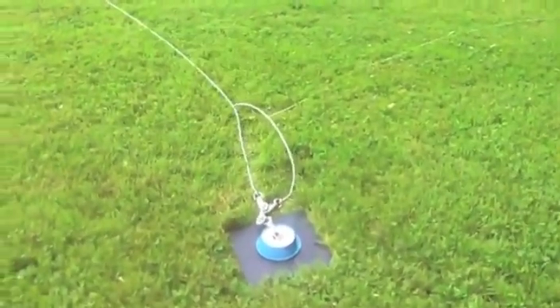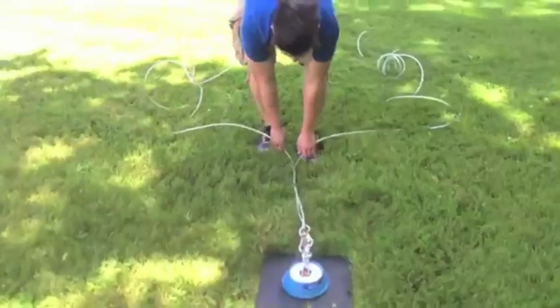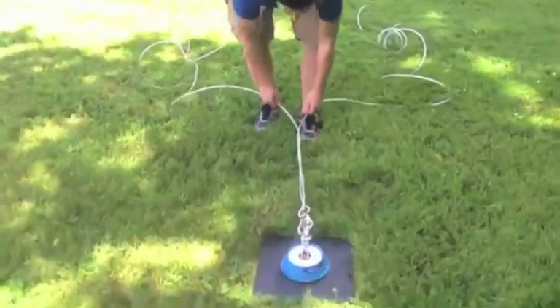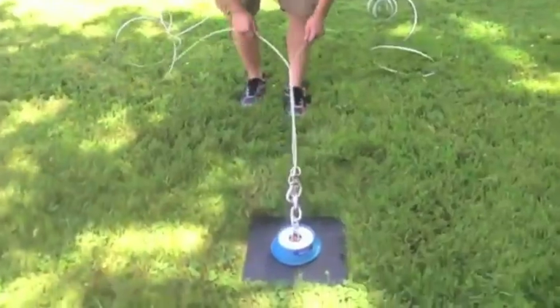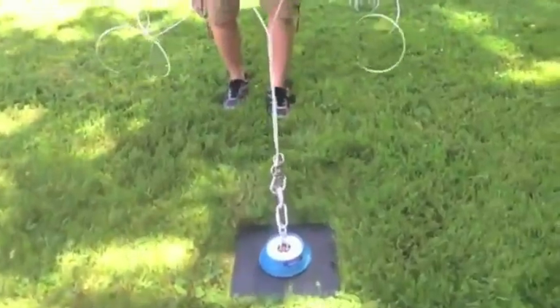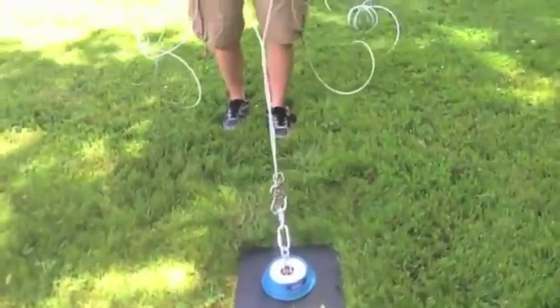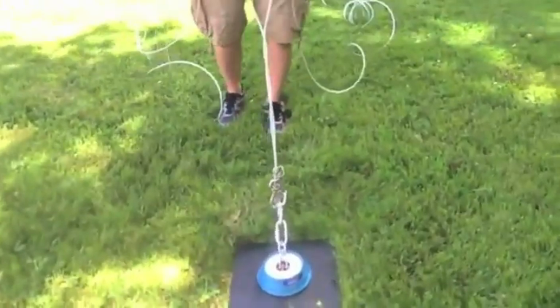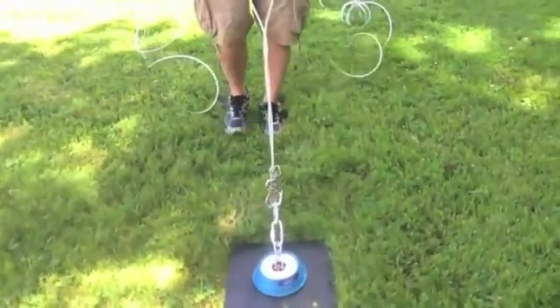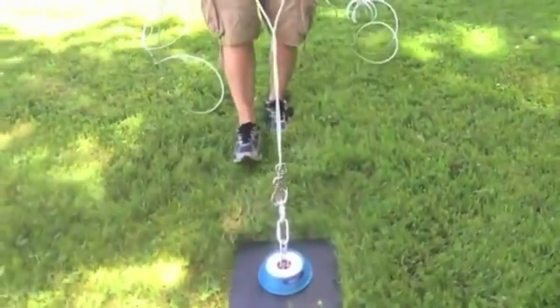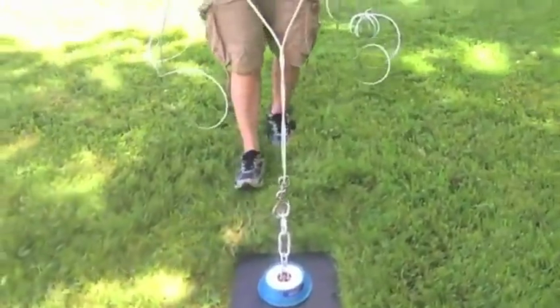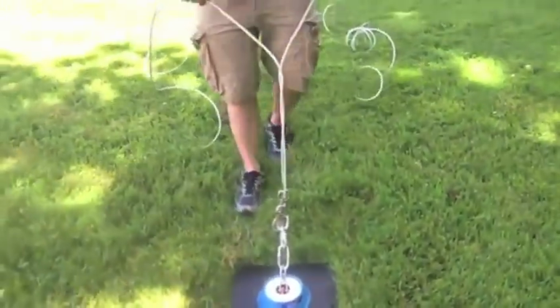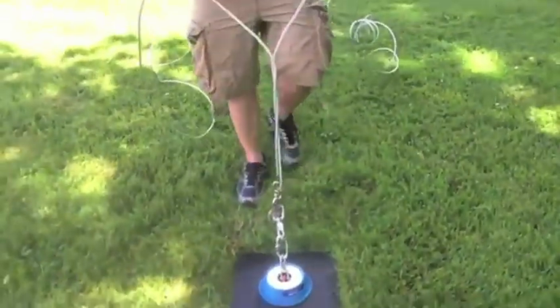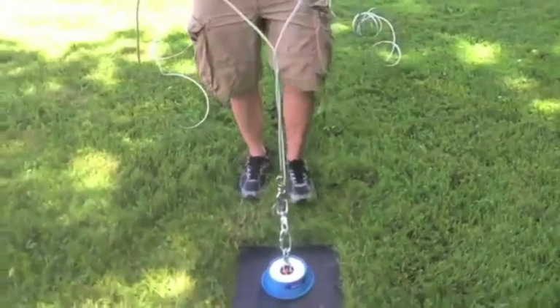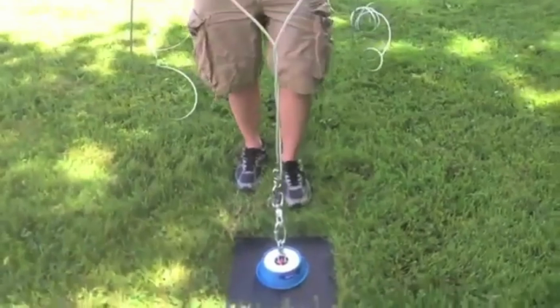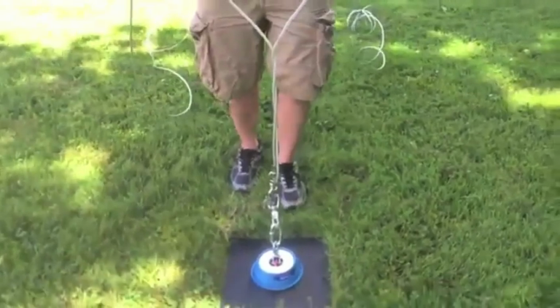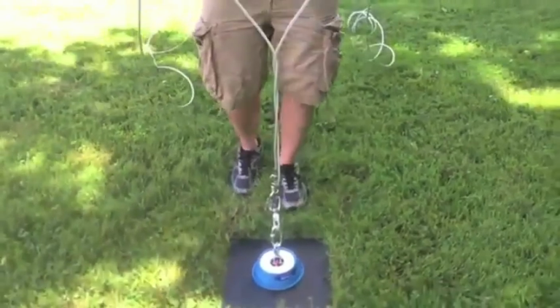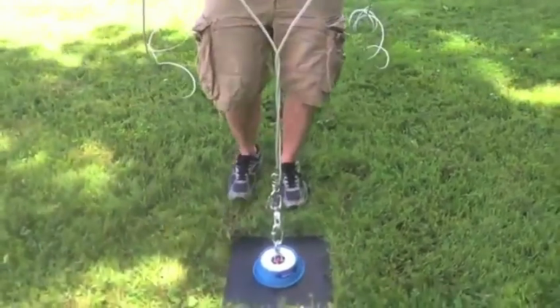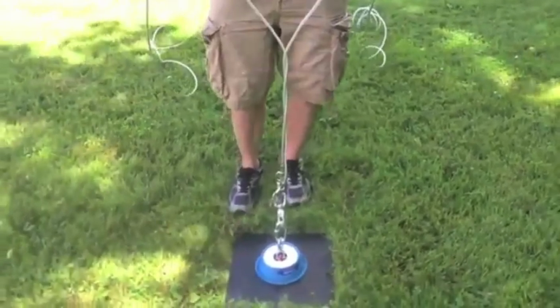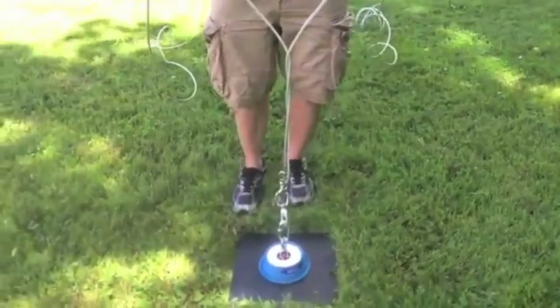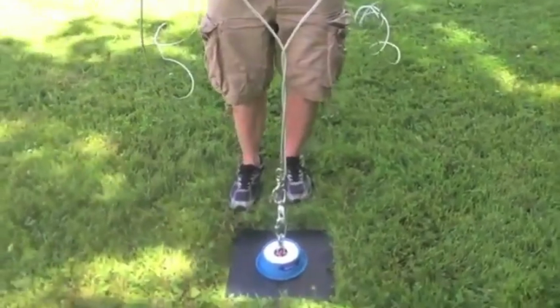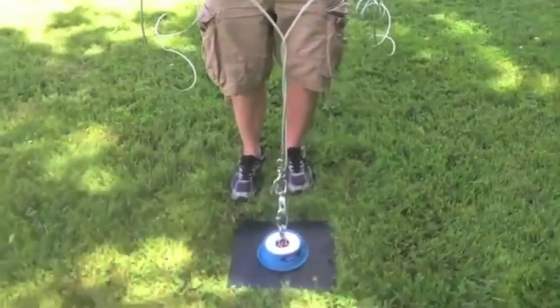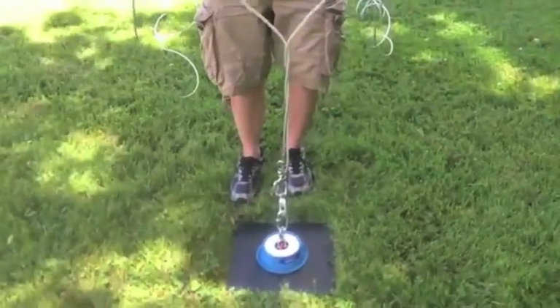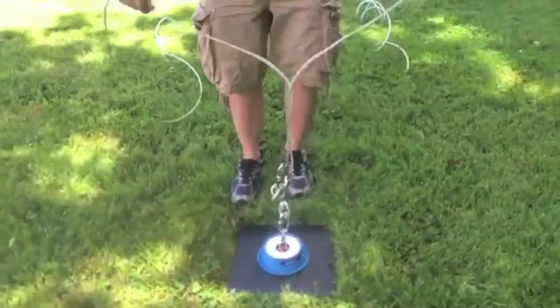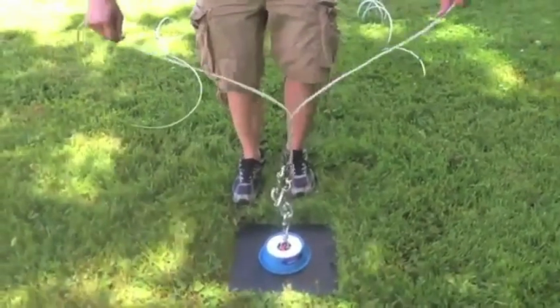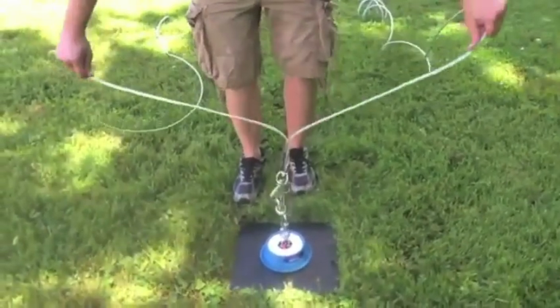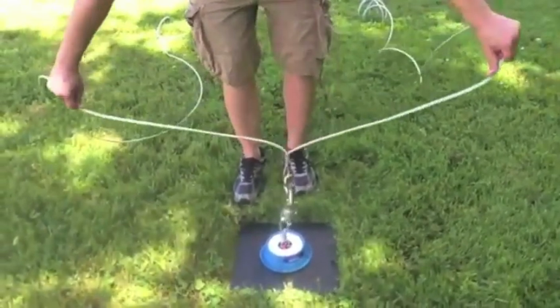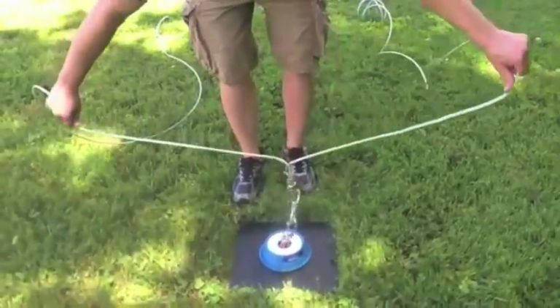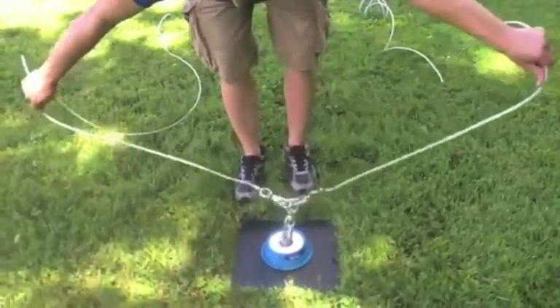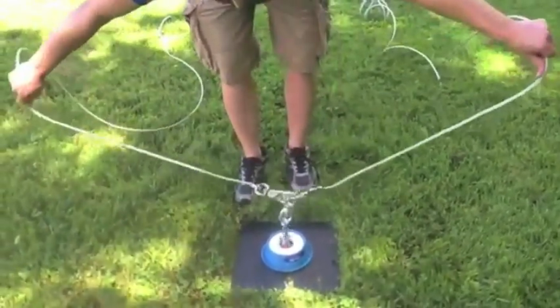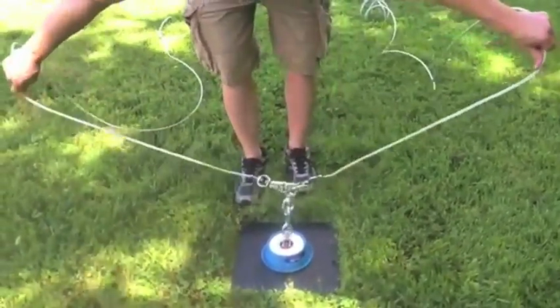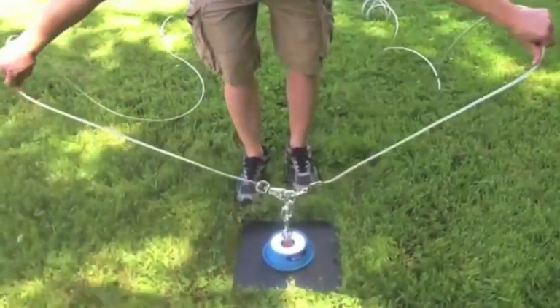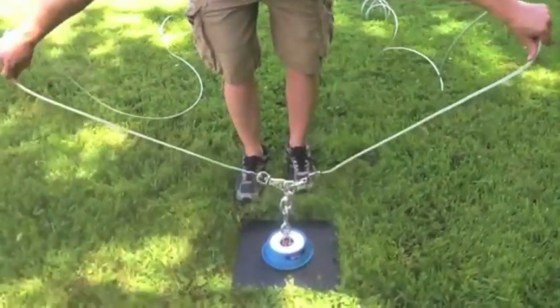The Double Dog Run is based on a six-point swivel system, which allows the product to twist out continuously.